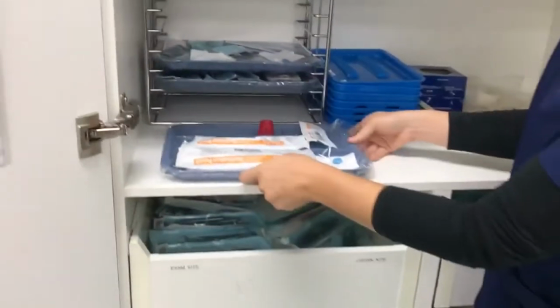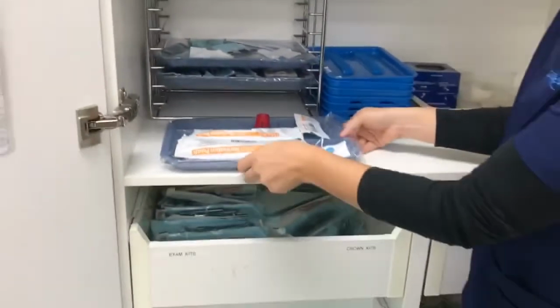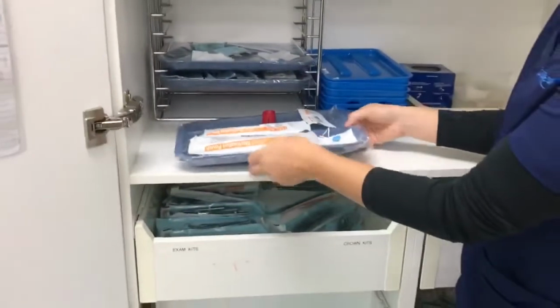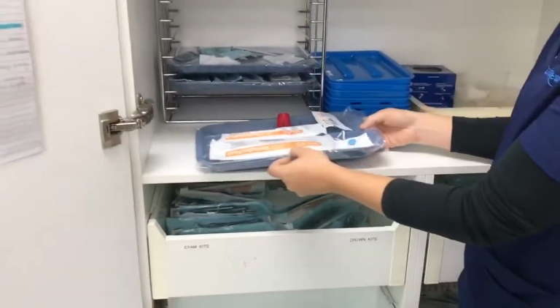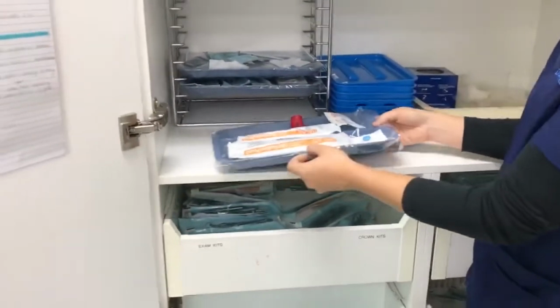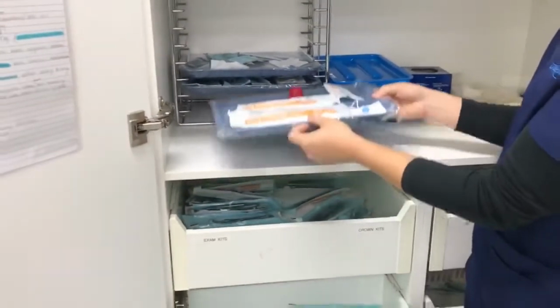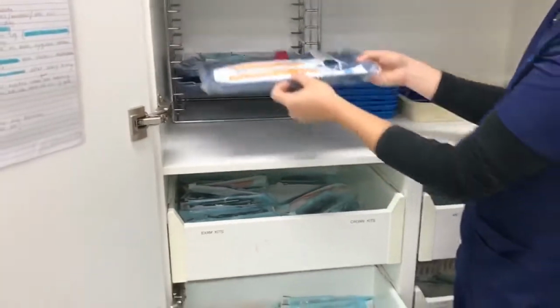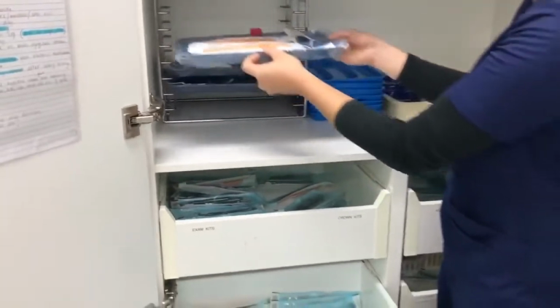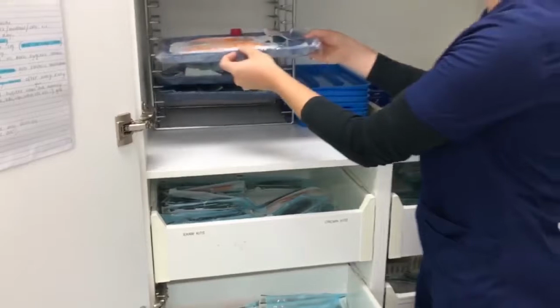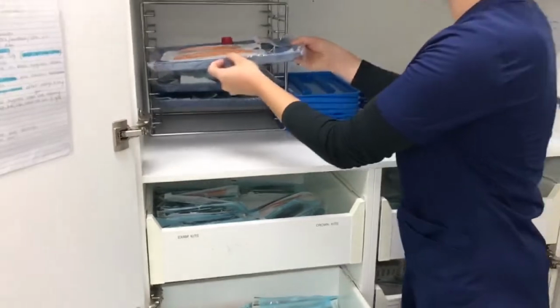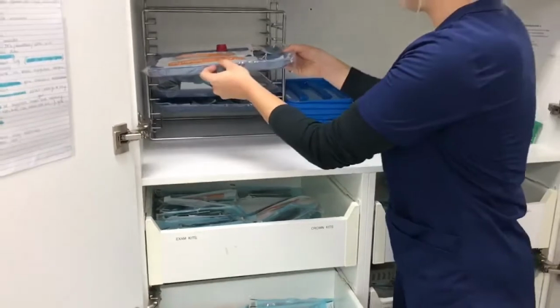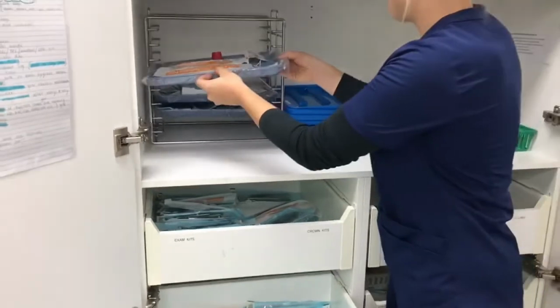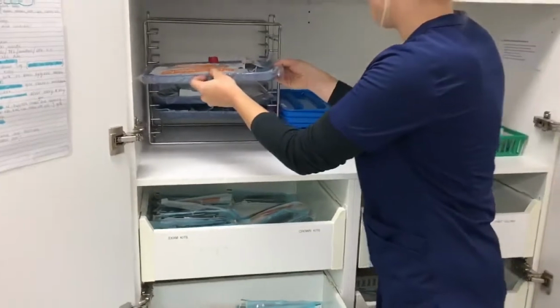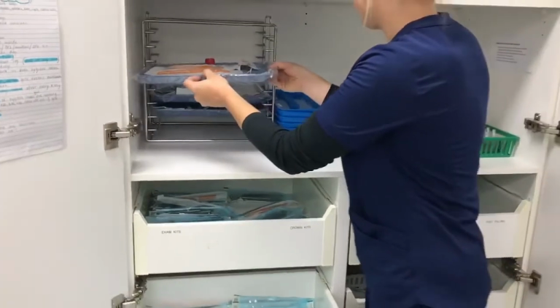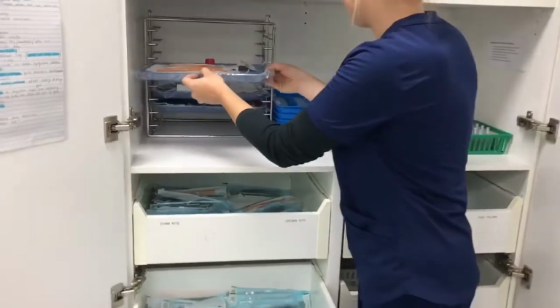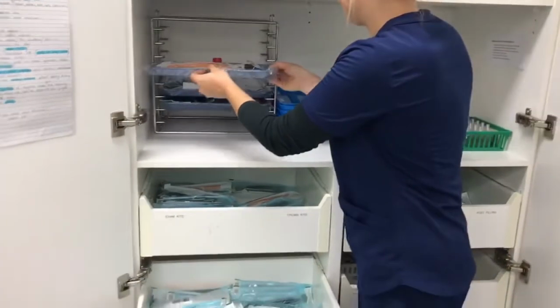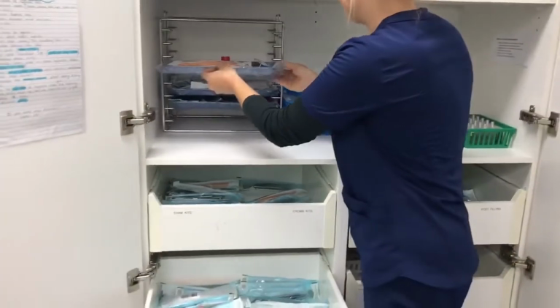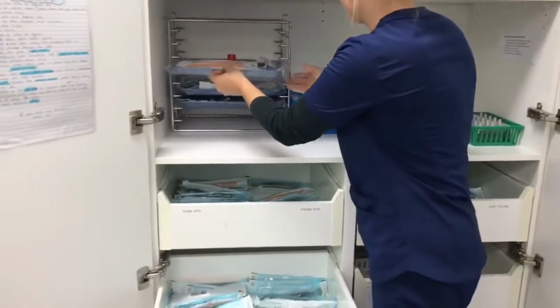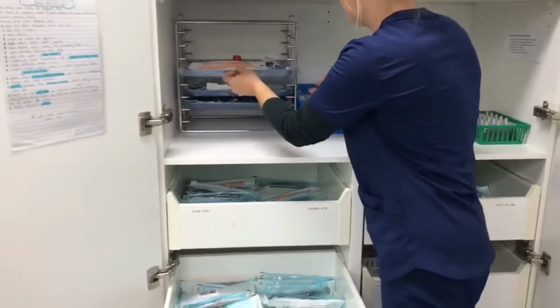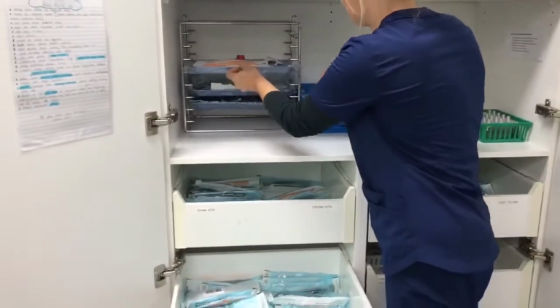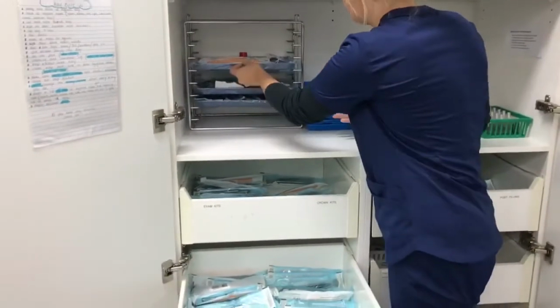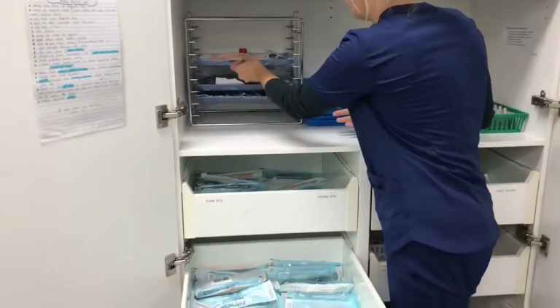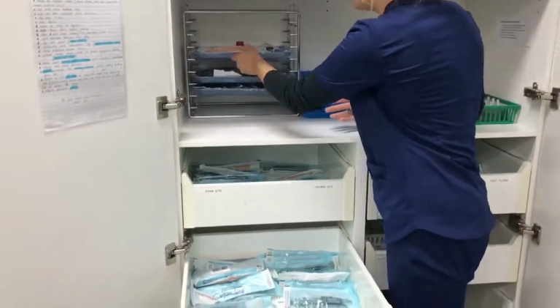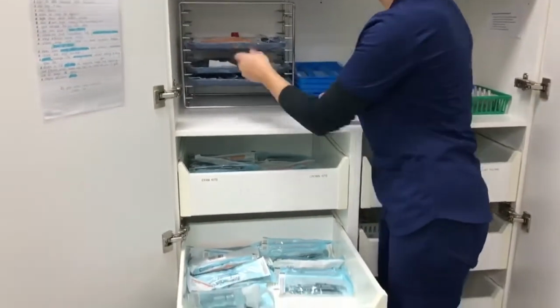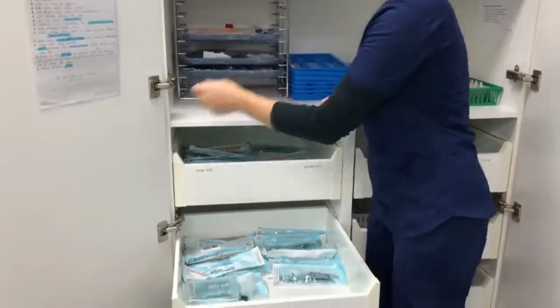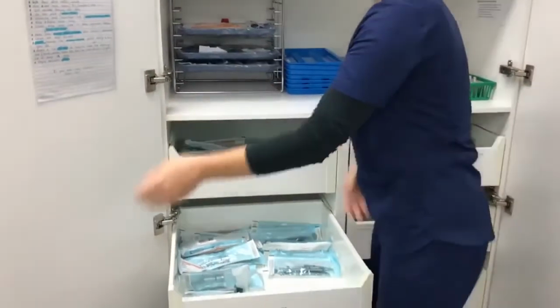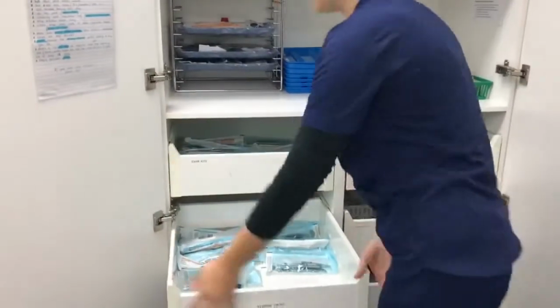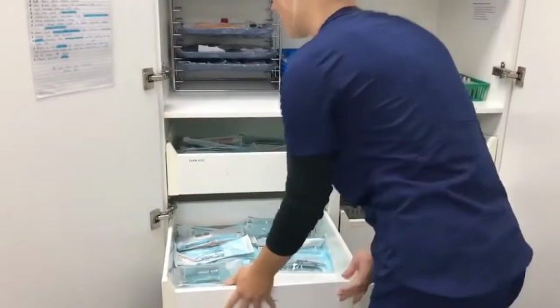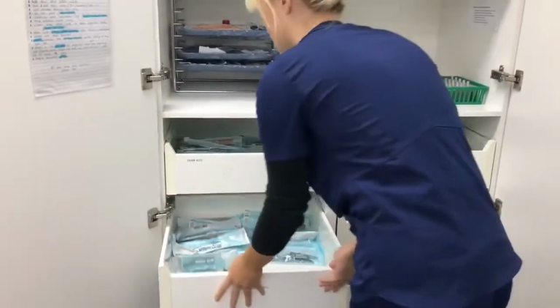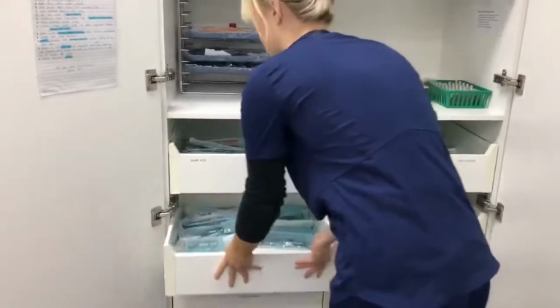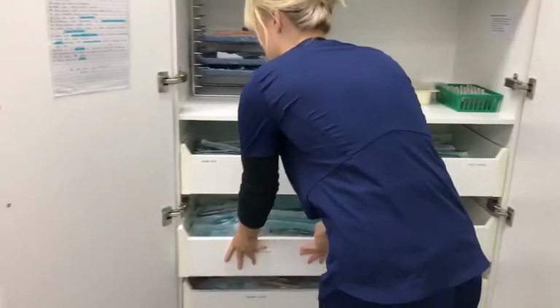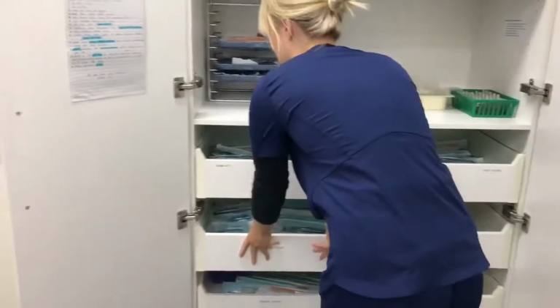These trays can be prepared at the end of each day for the following day, and throughout the day when needed.